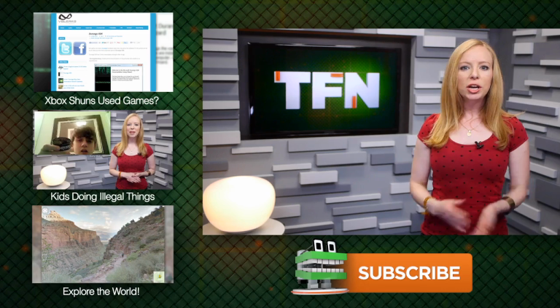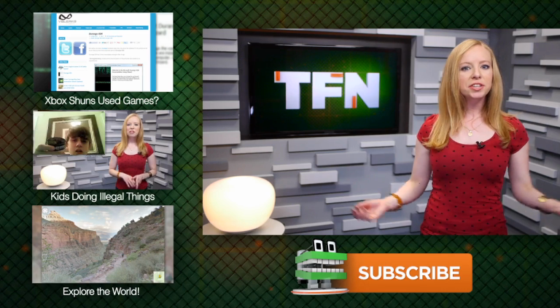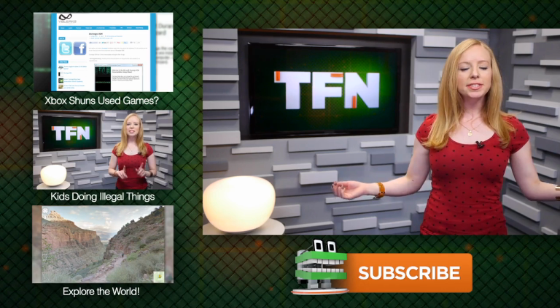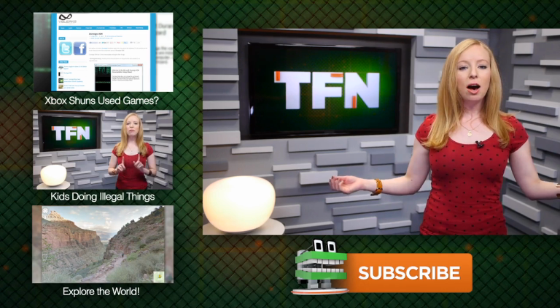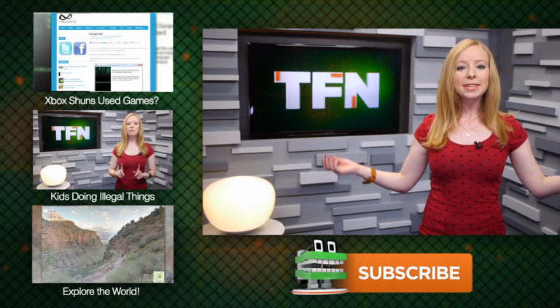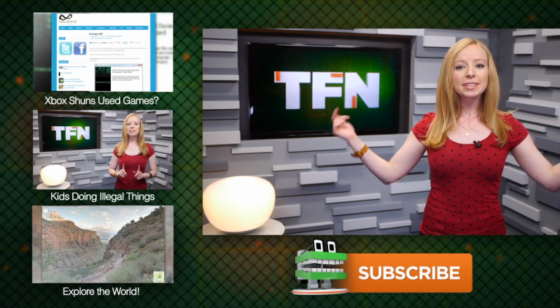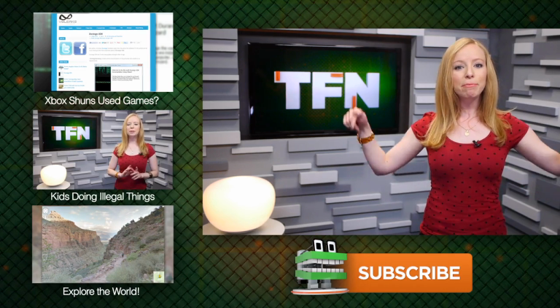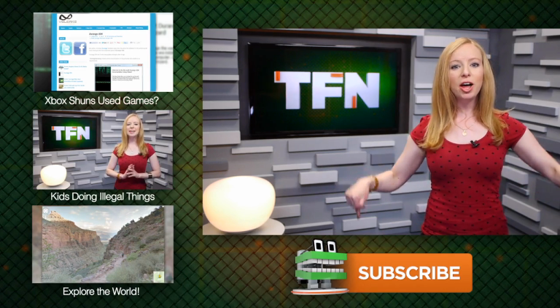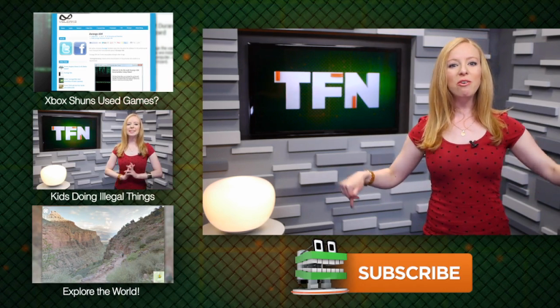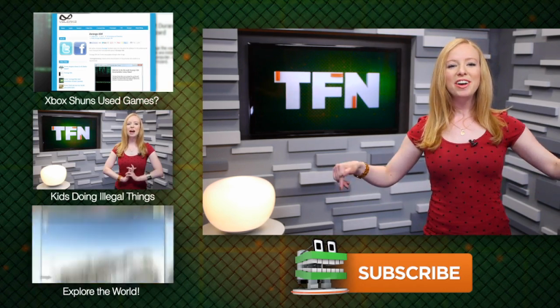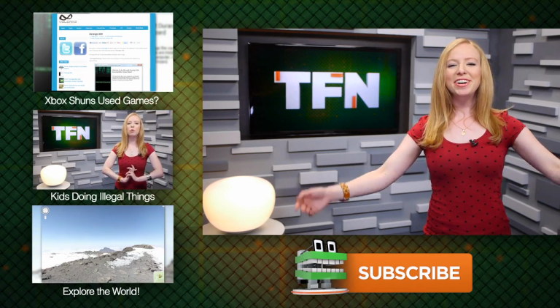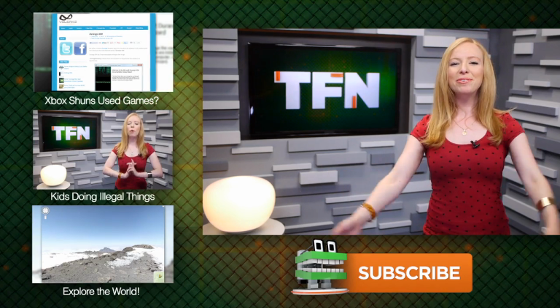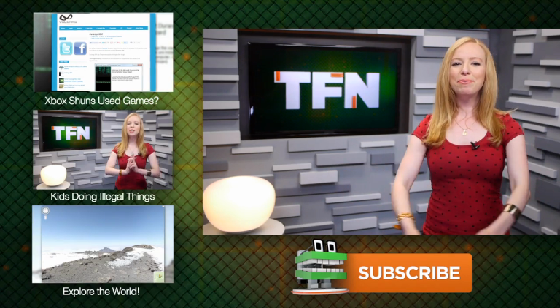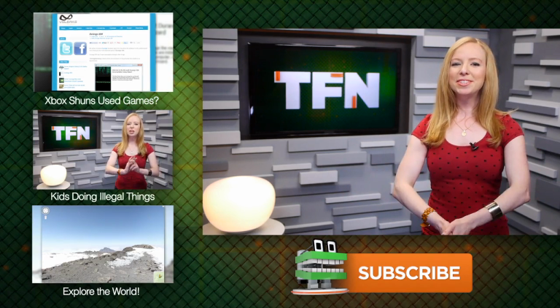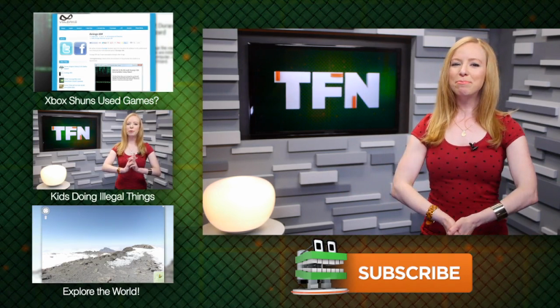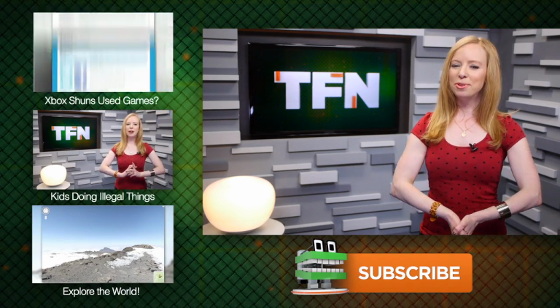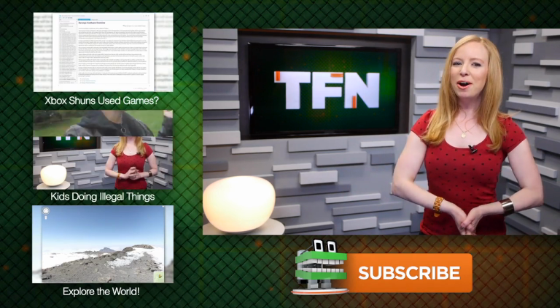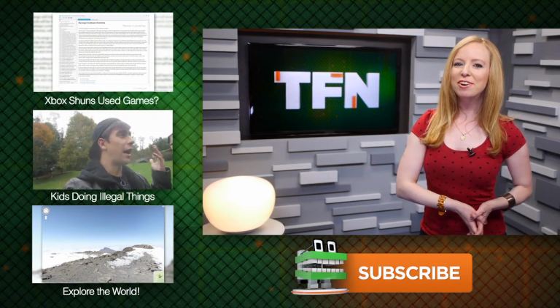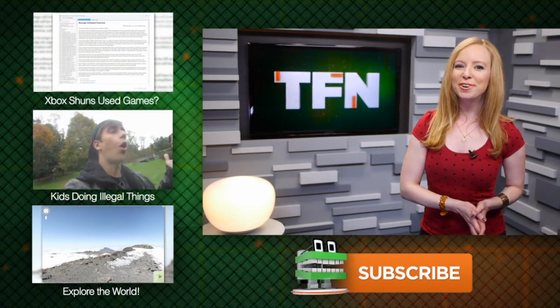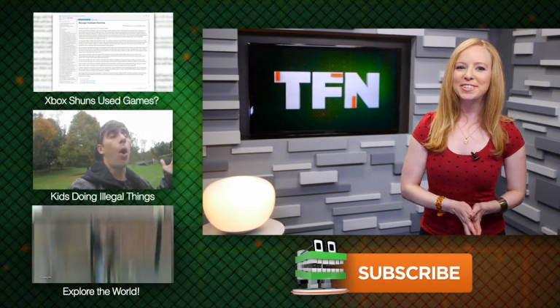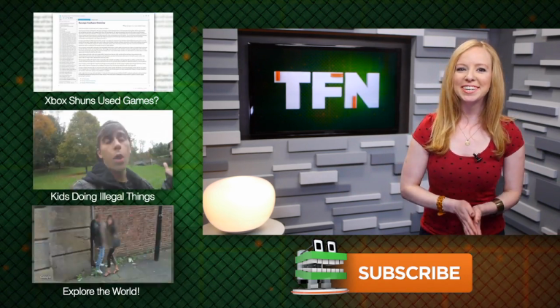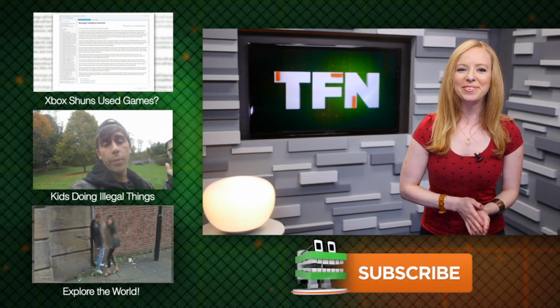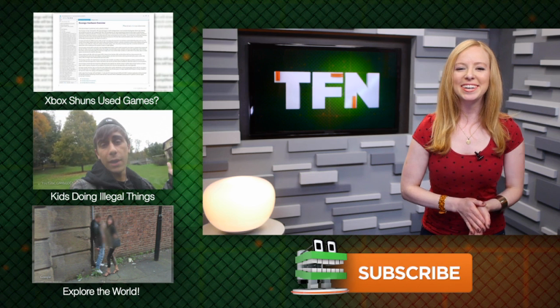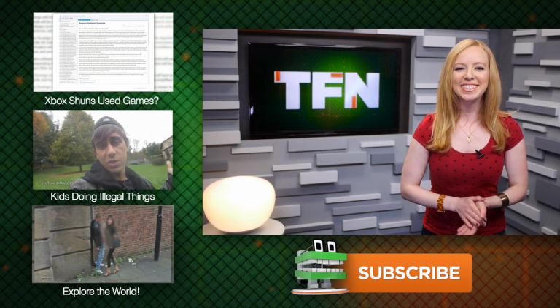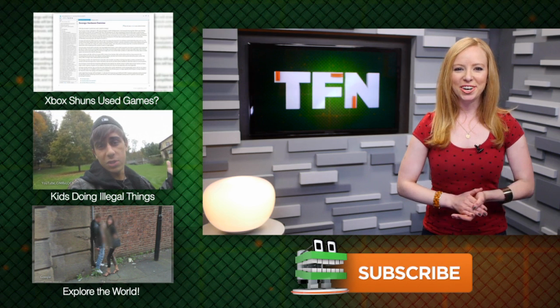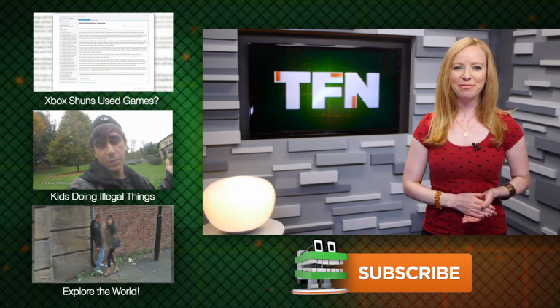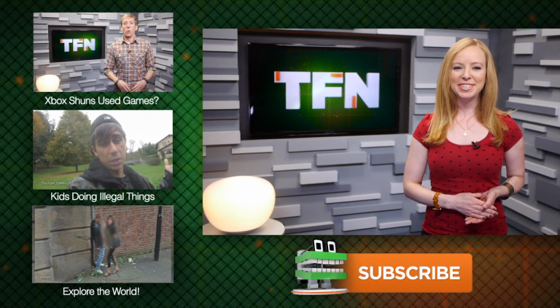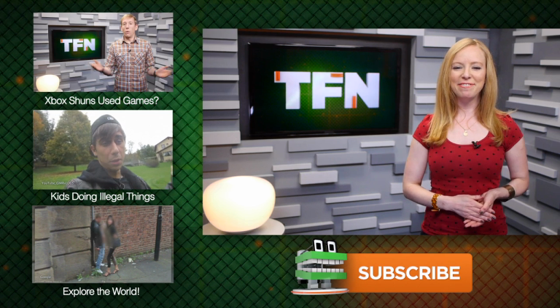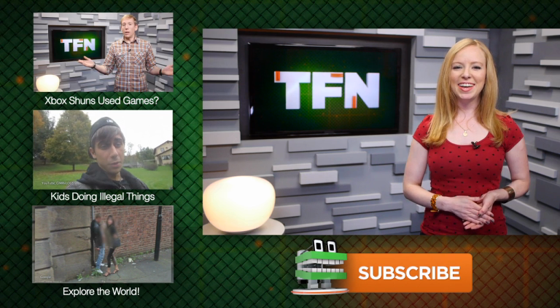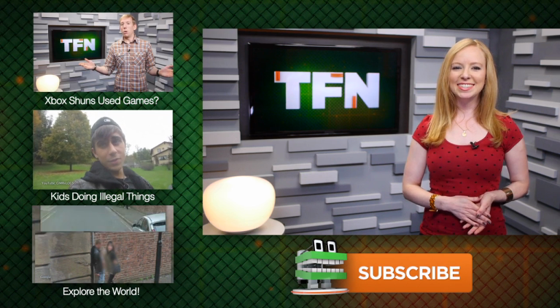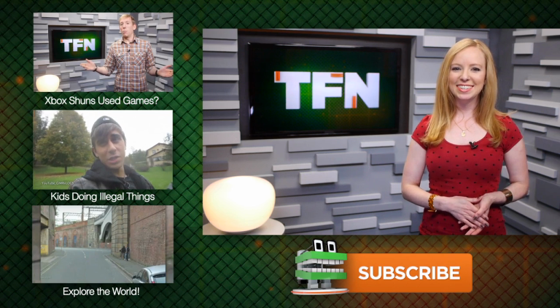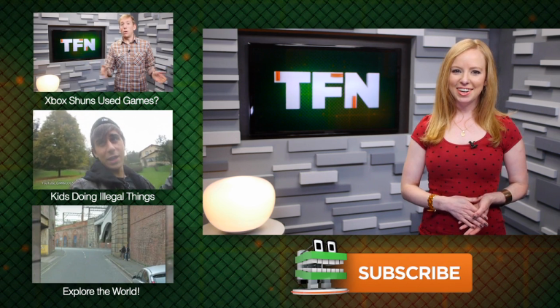Questions? Comments? Leave them below. Video response is more than welcome for your chance to win a t-shirt. For TFN, this is Annie.